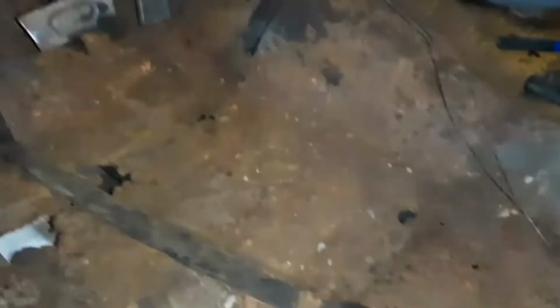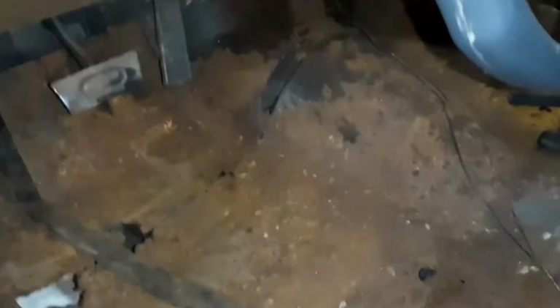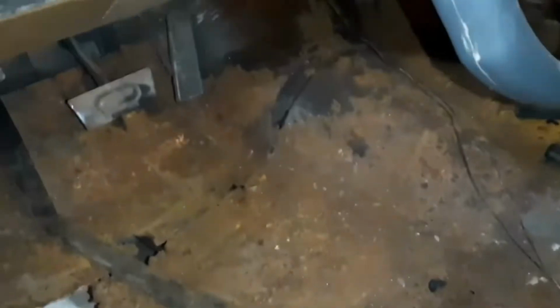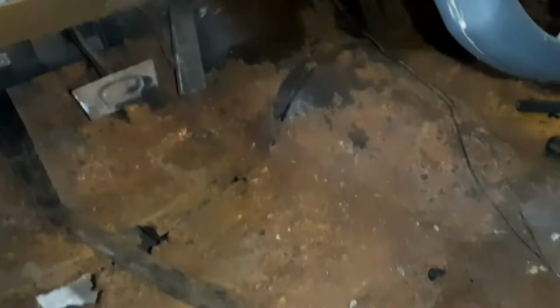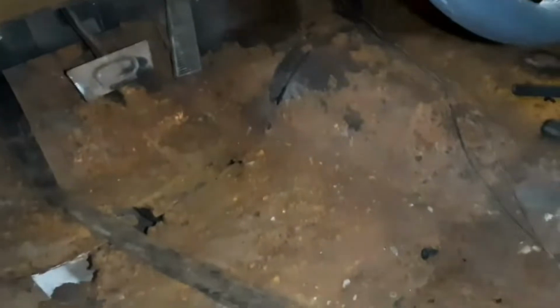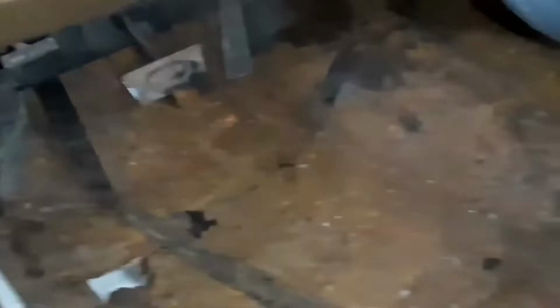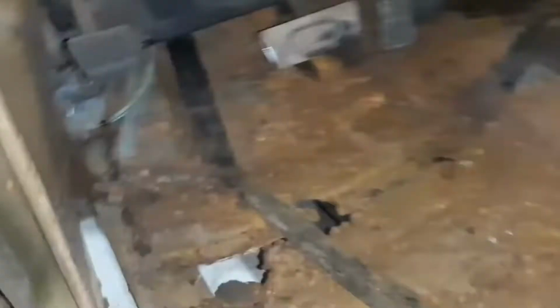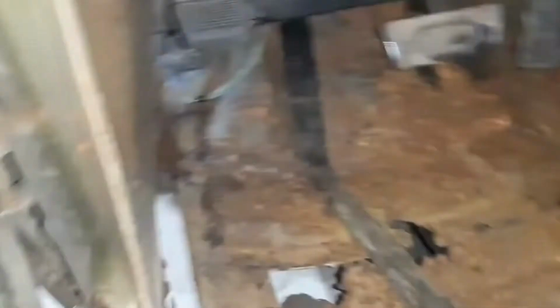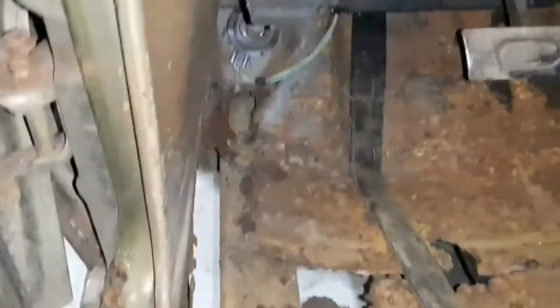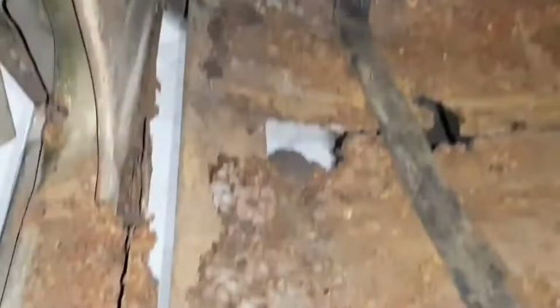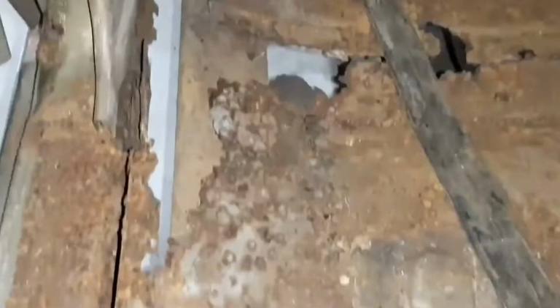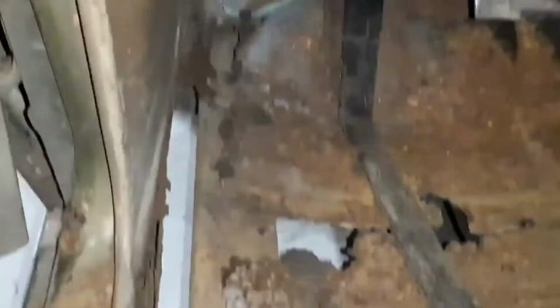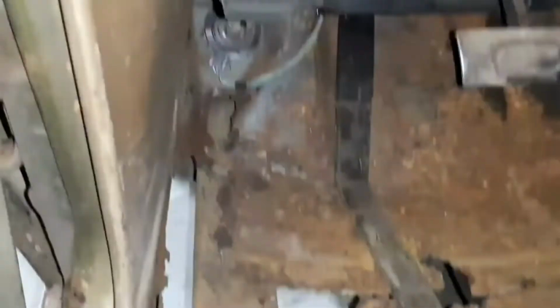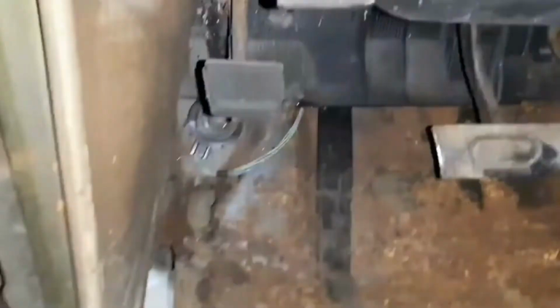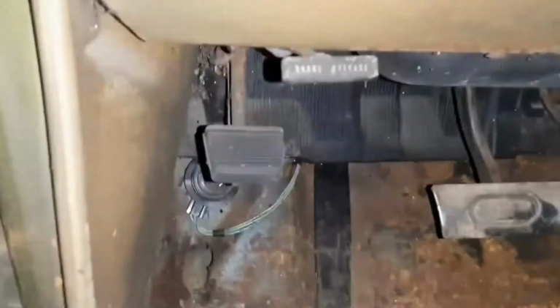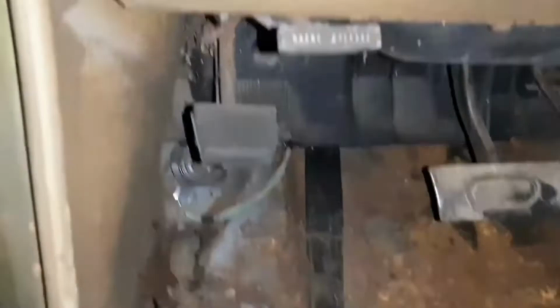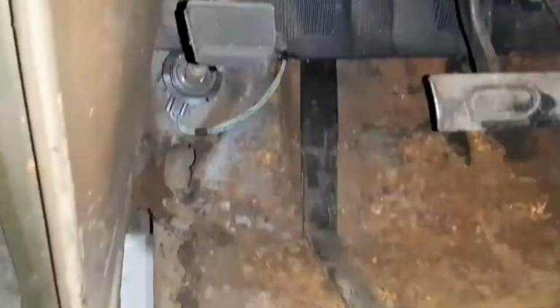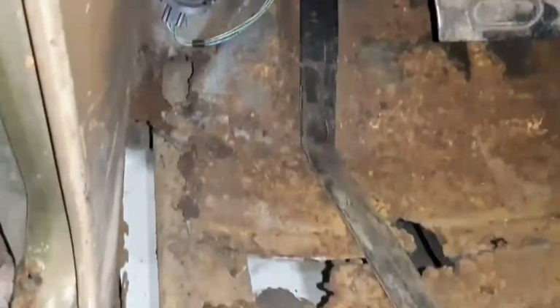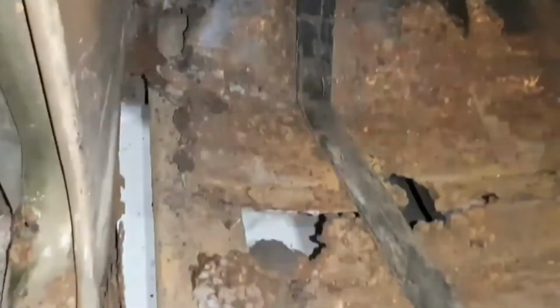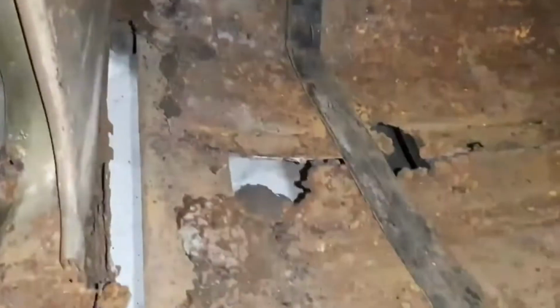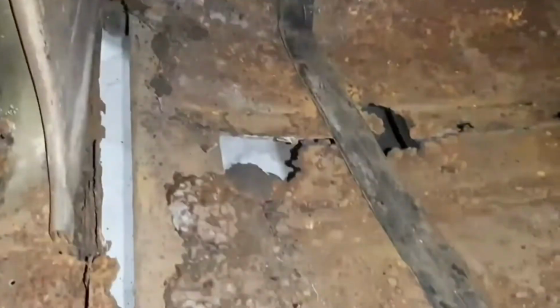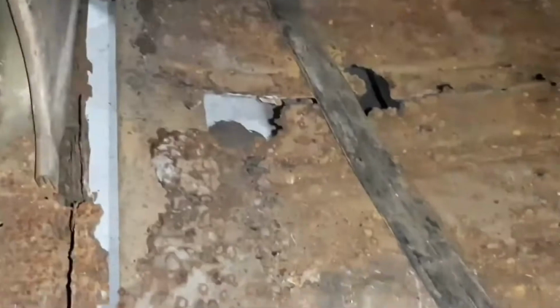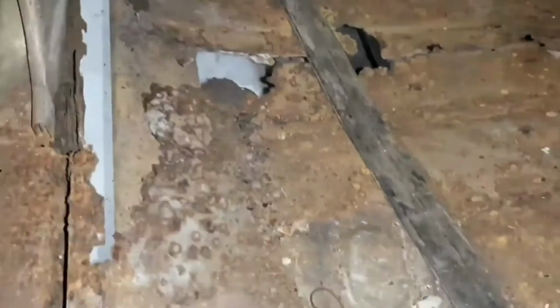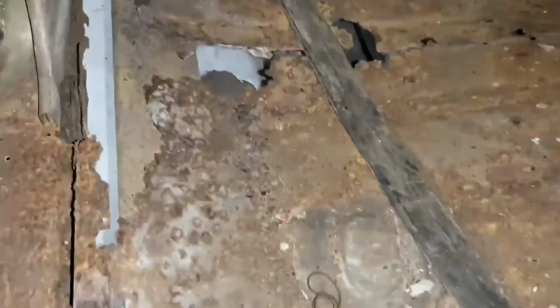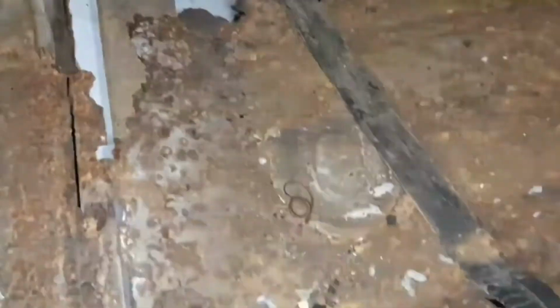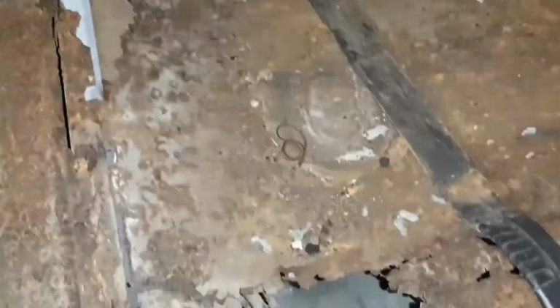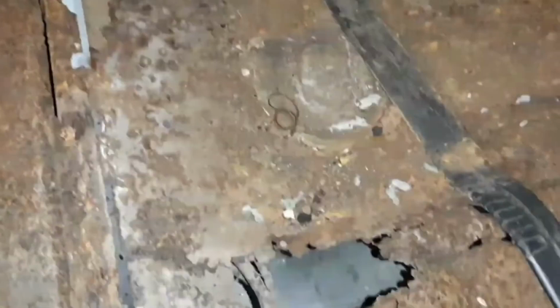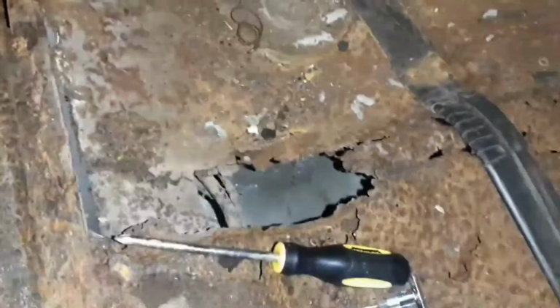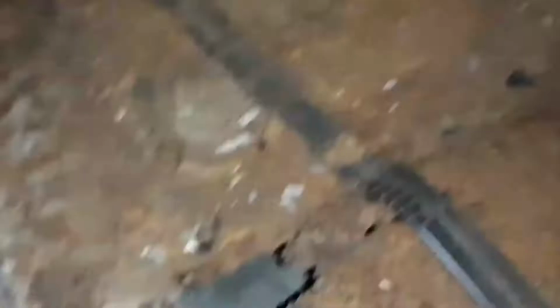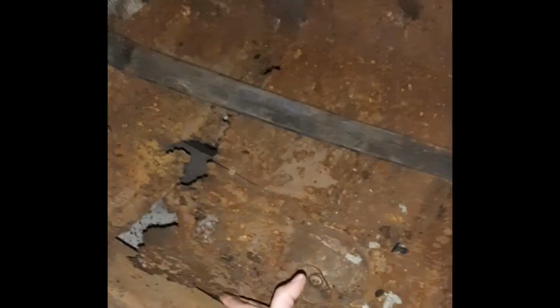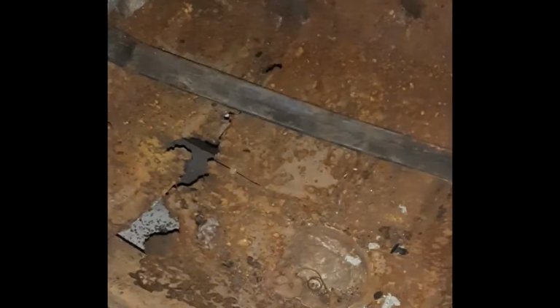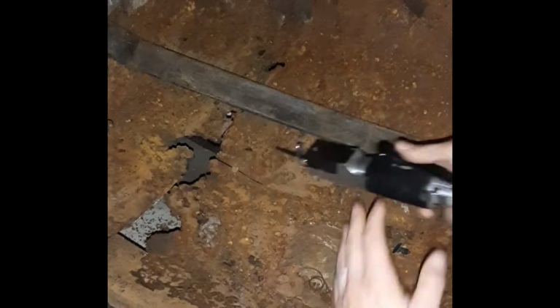This is the before of the floorboards in our 1972 Buick Skylark. That's the worst of it right there.